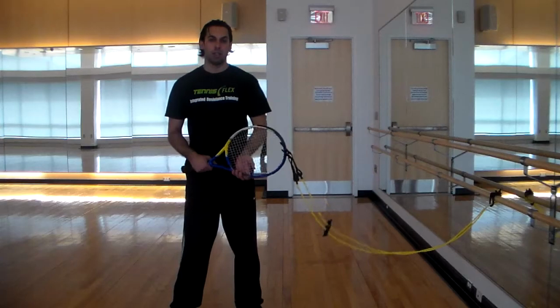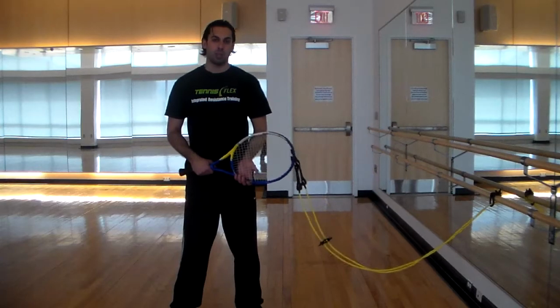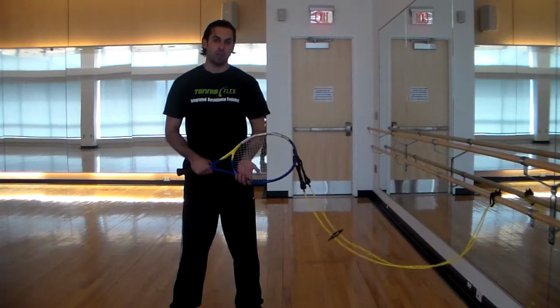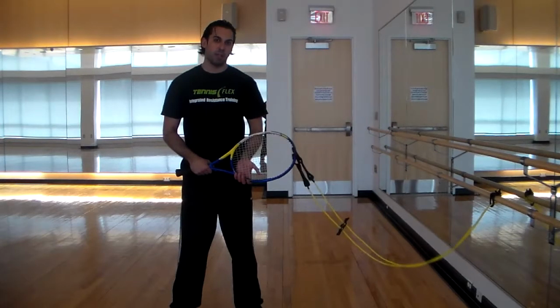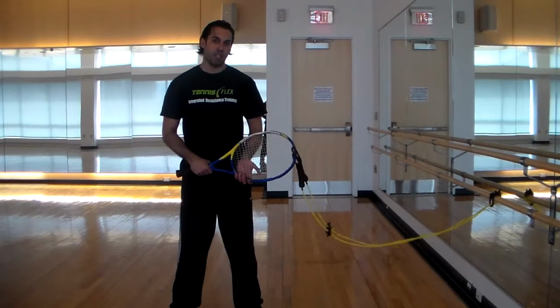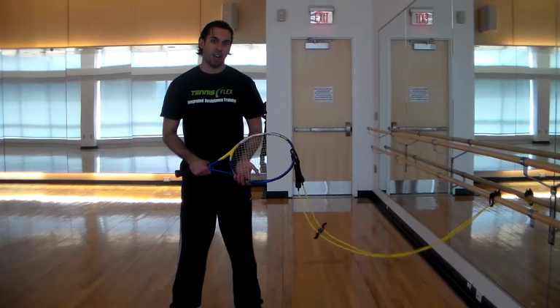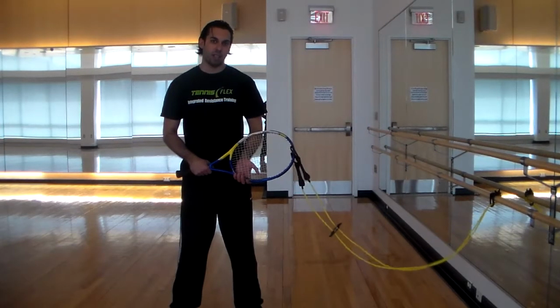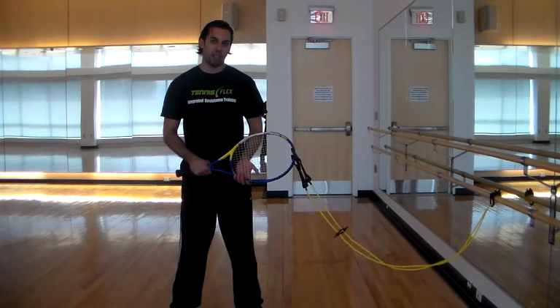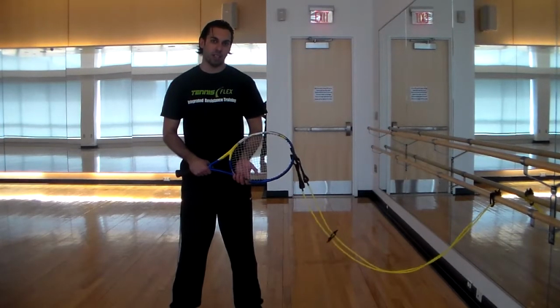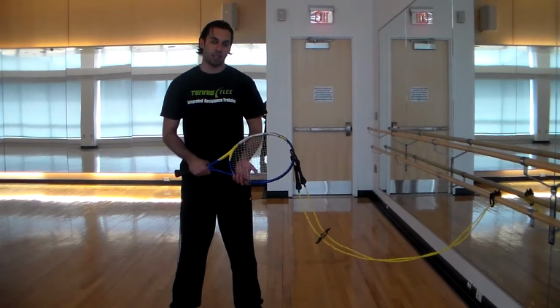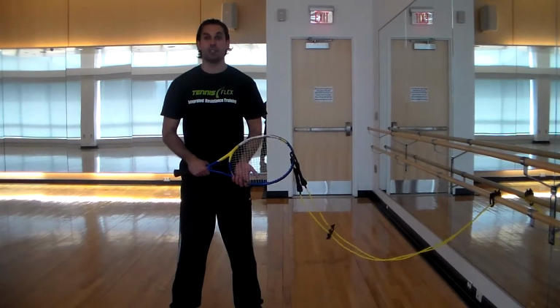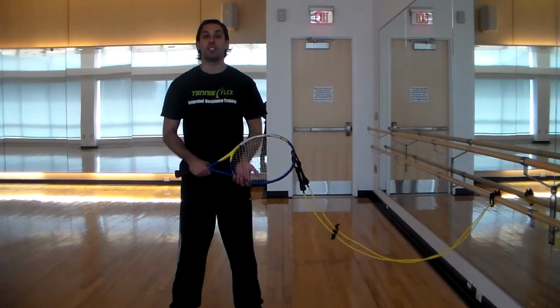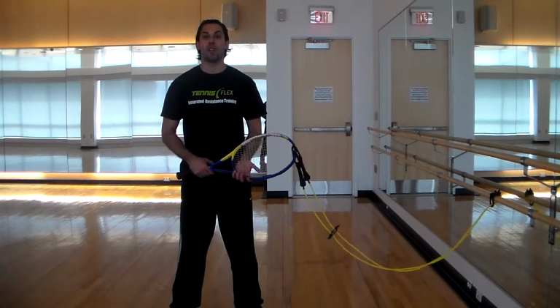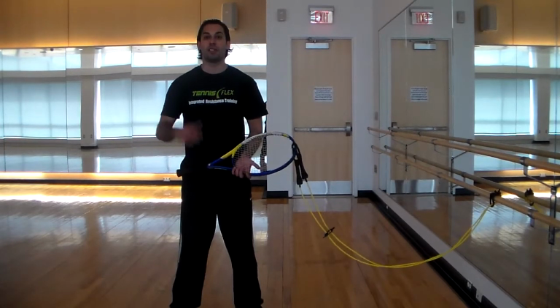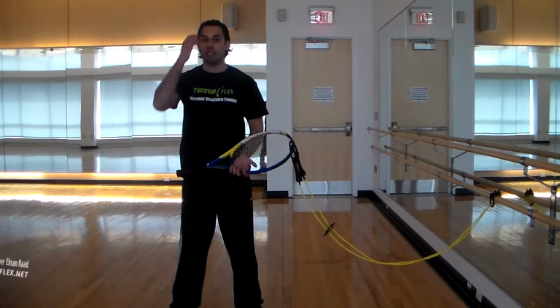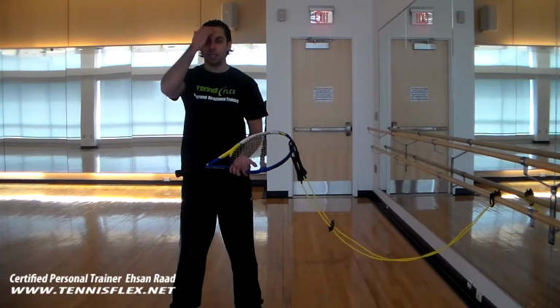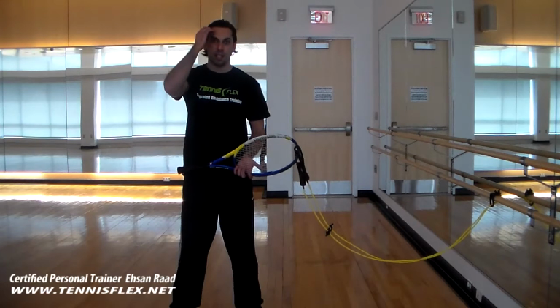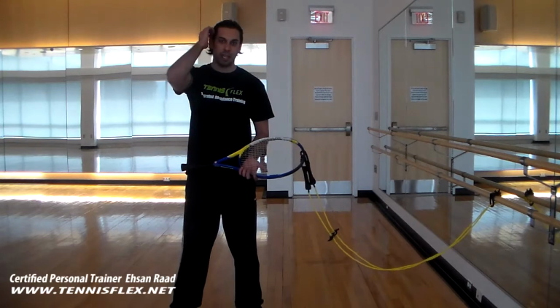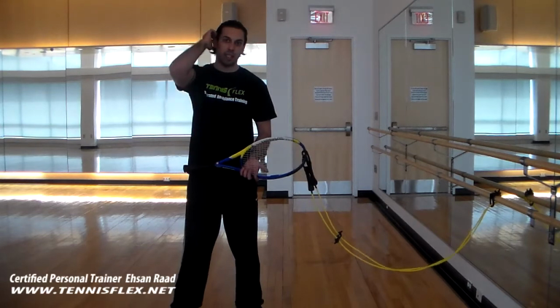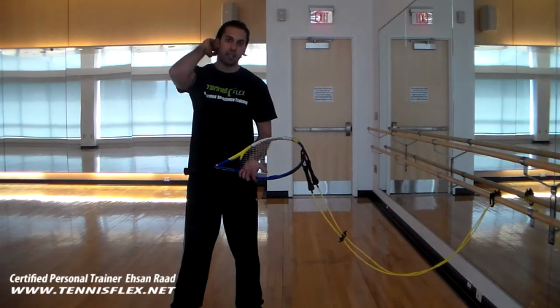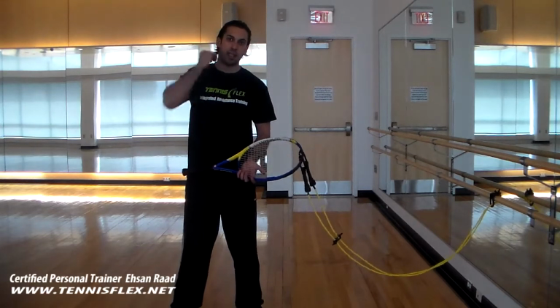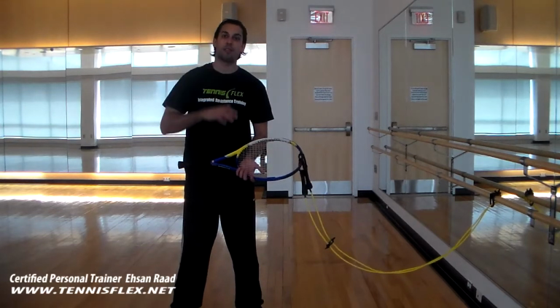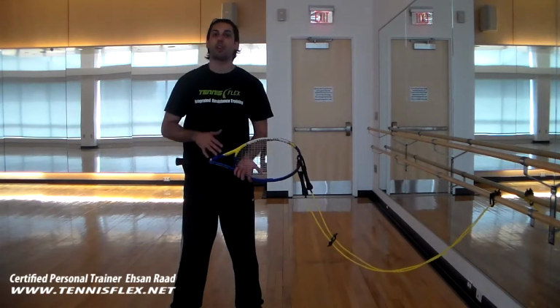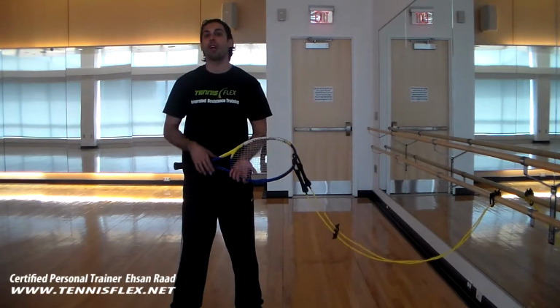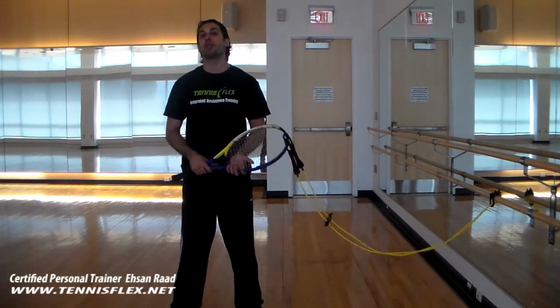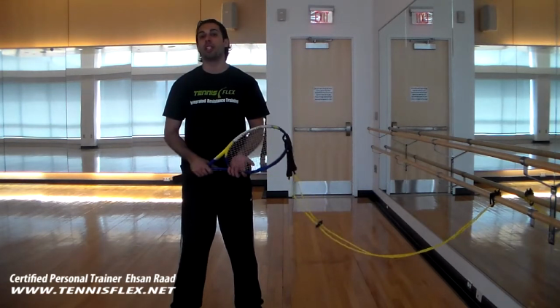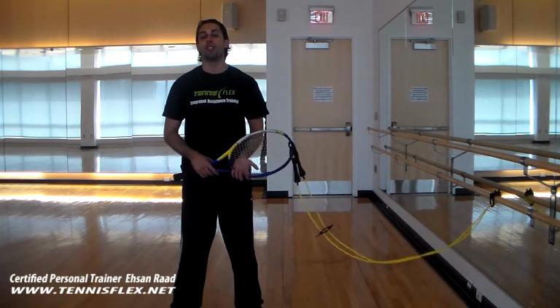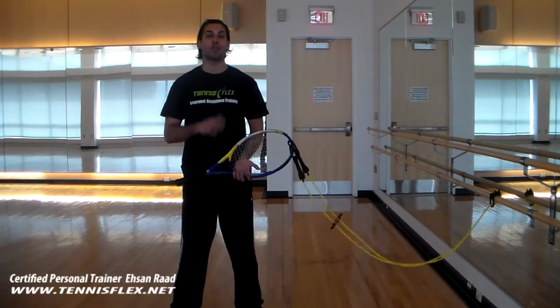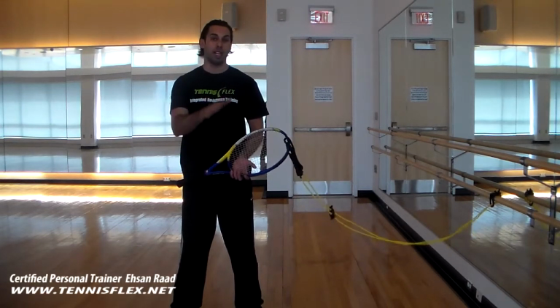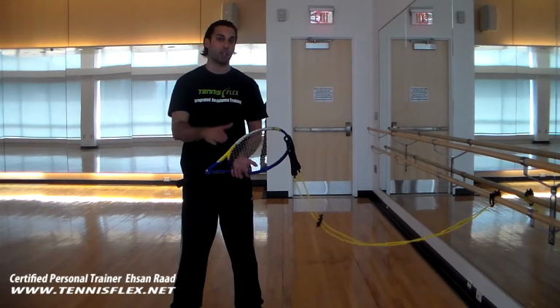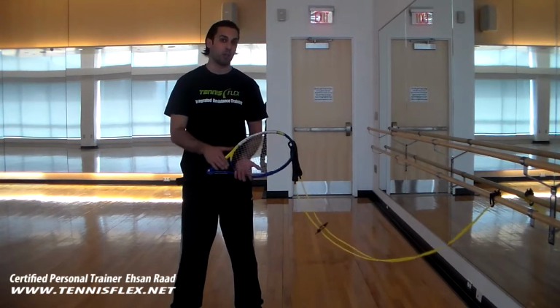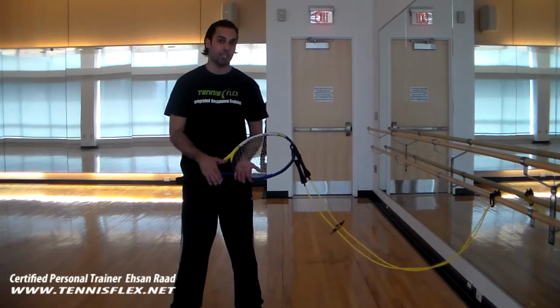Welcome everyone. Ehsan Raad here, Director of Fitness Training for Tennis Flex, and this is 45 degree lunges with an extra twist.